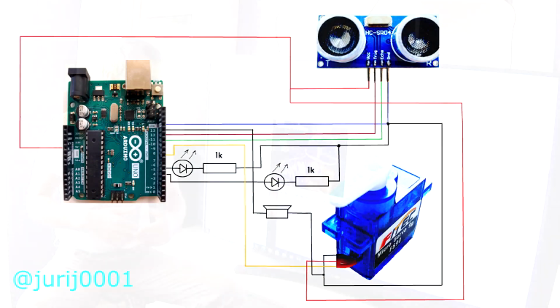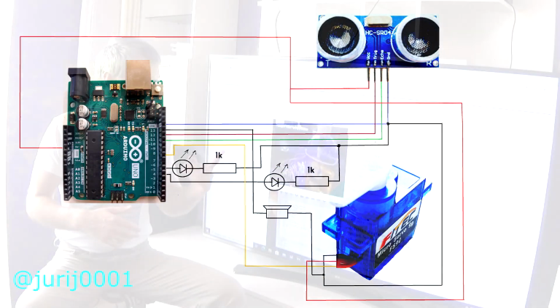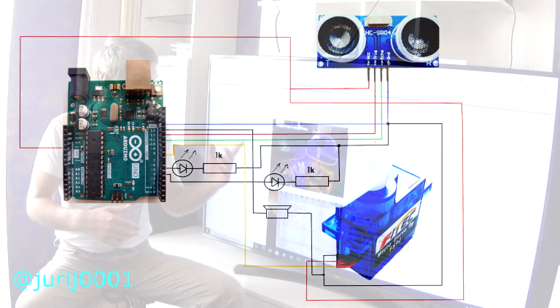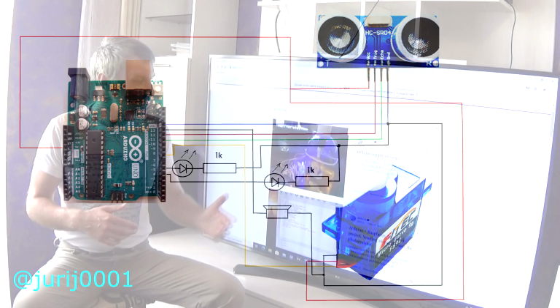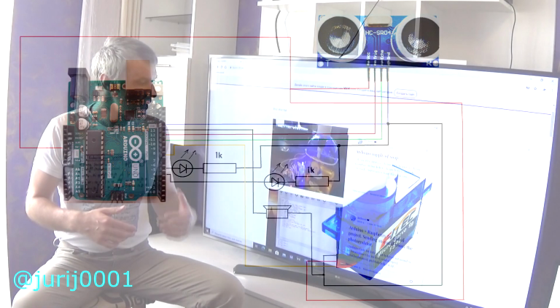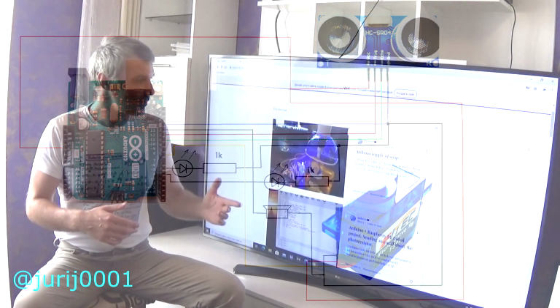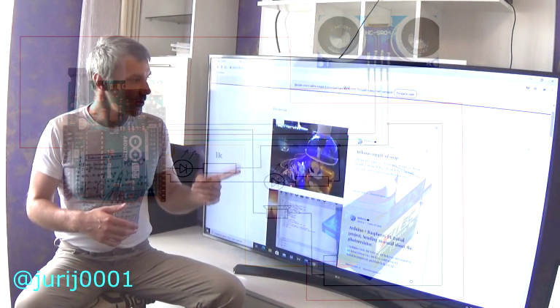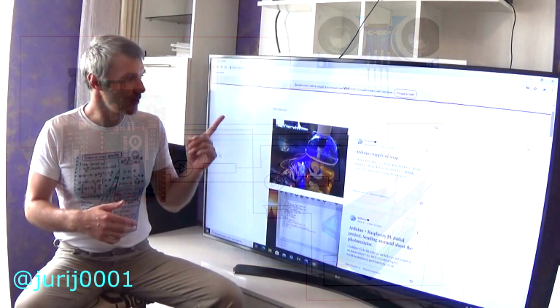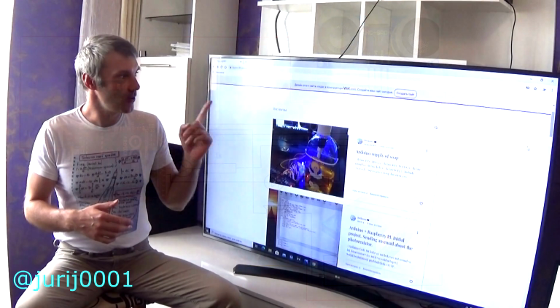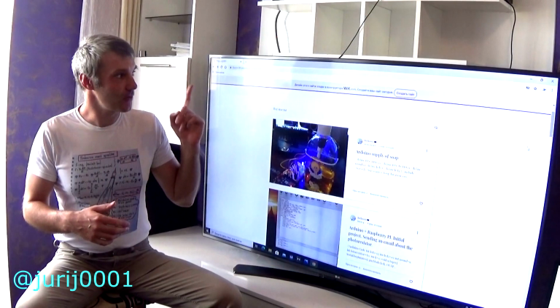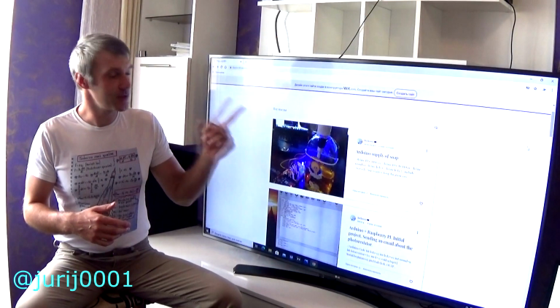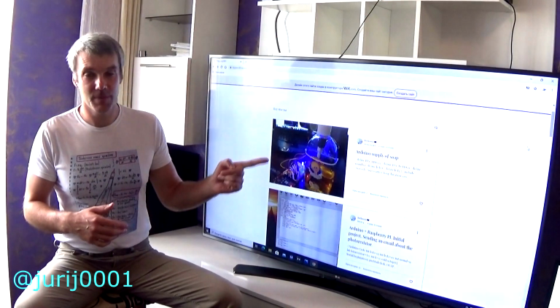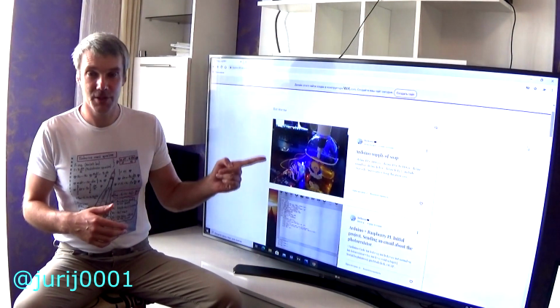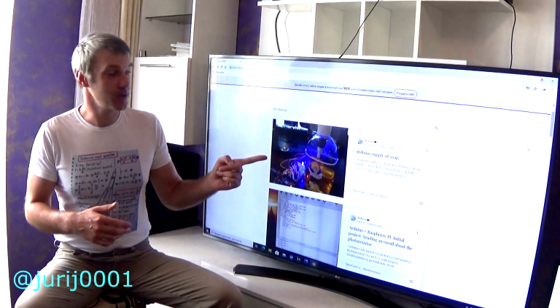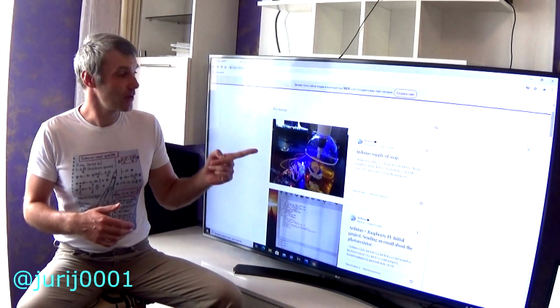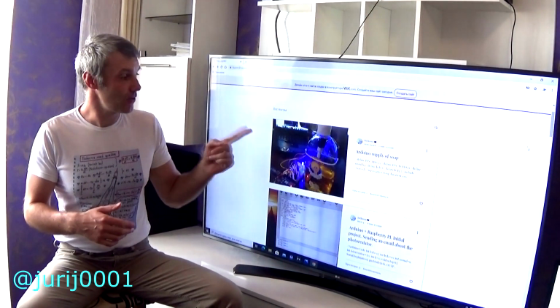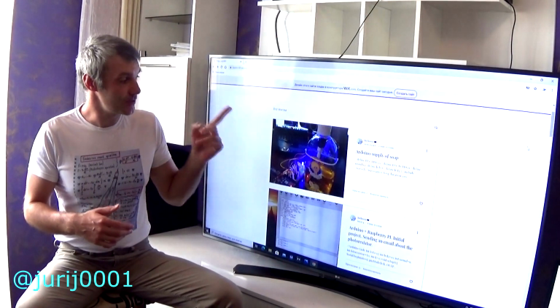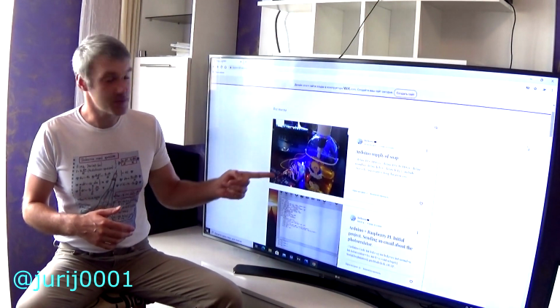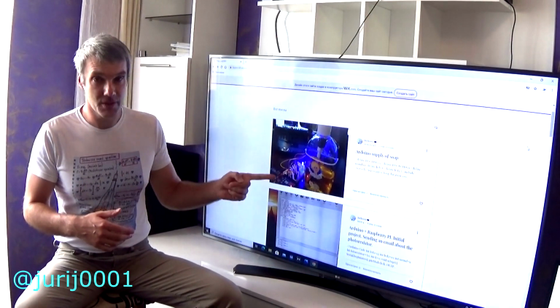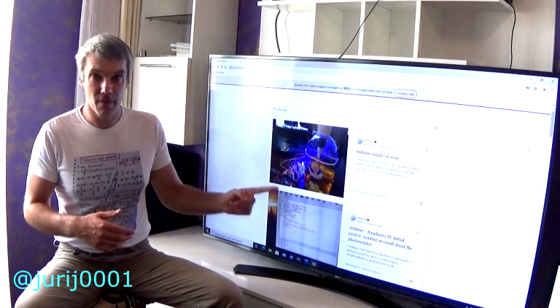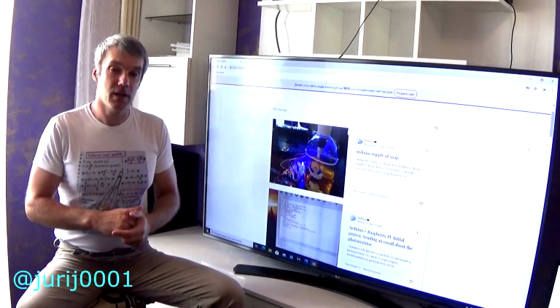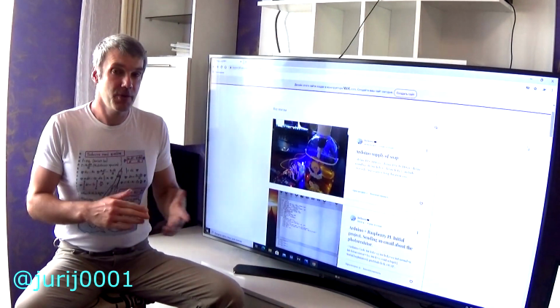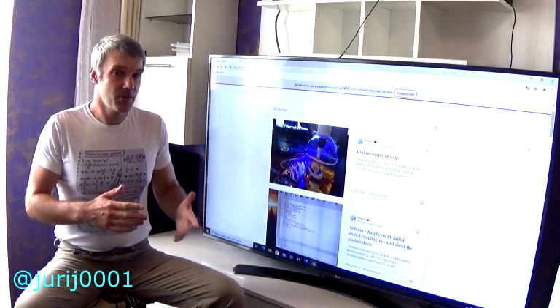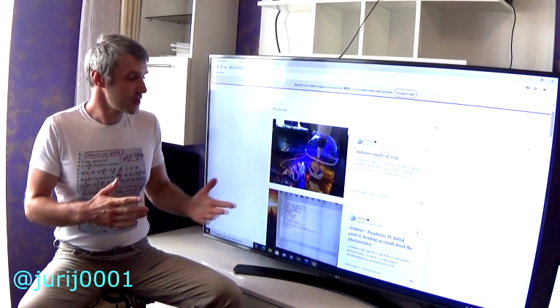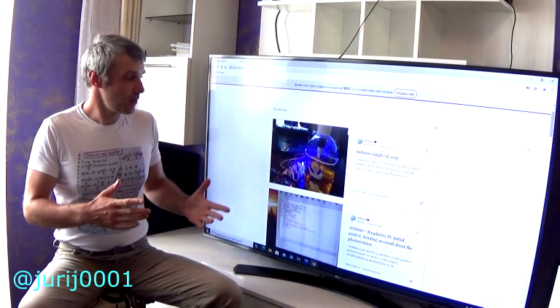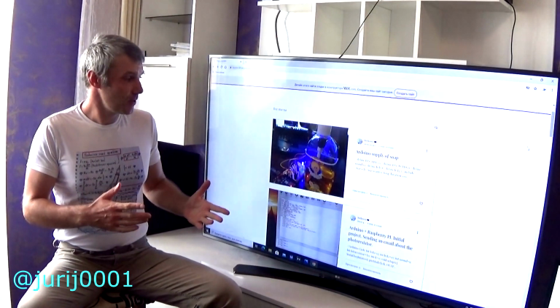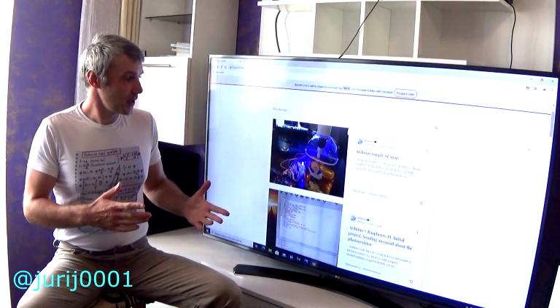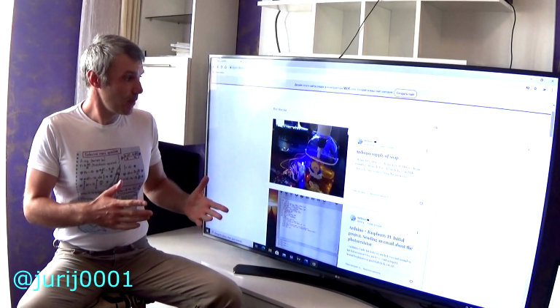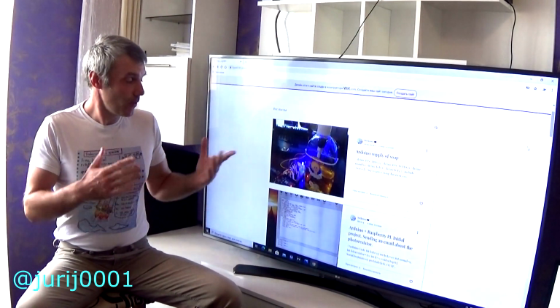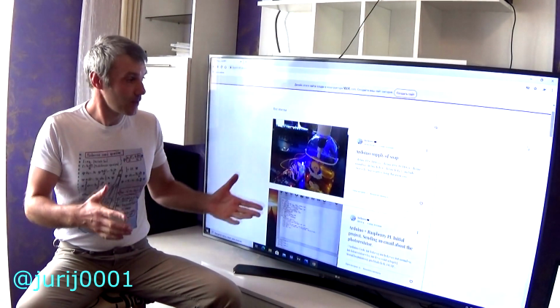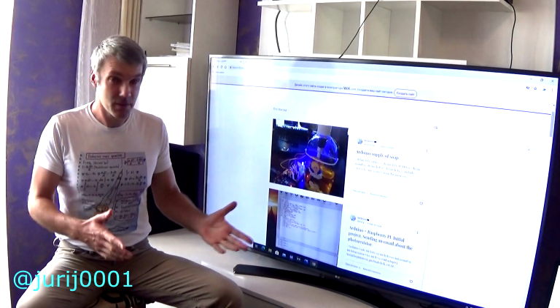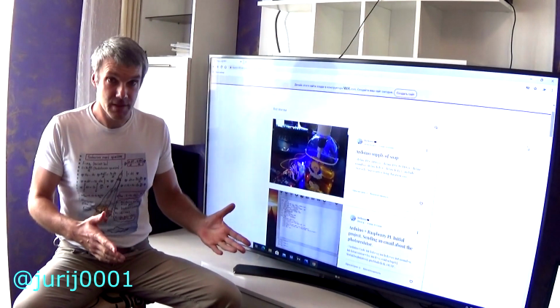Friends, you can find the program code in the description of this video, along with a few photos about the build process.